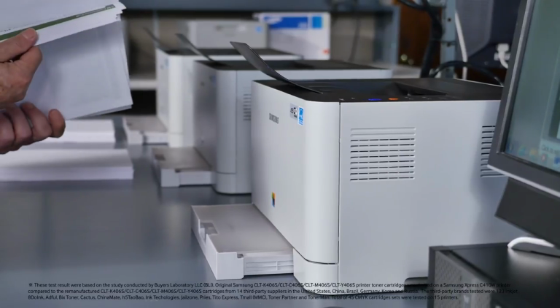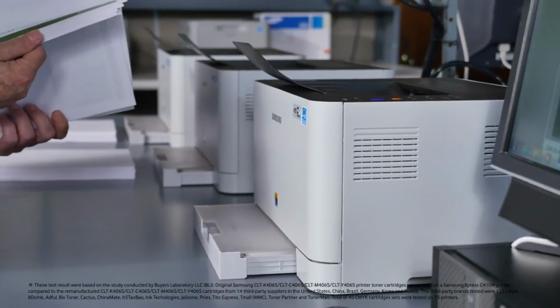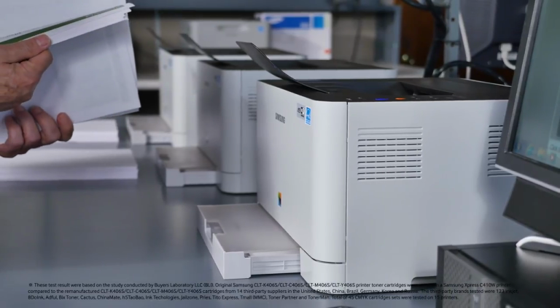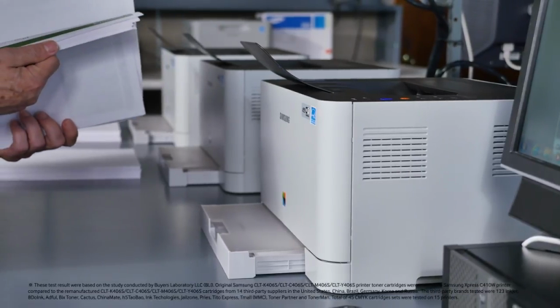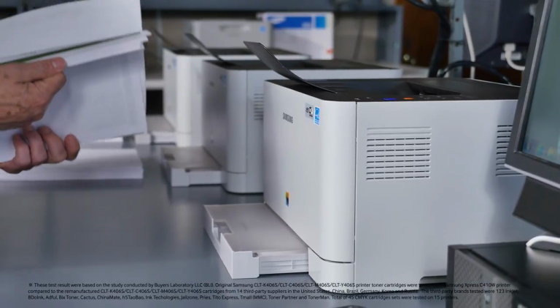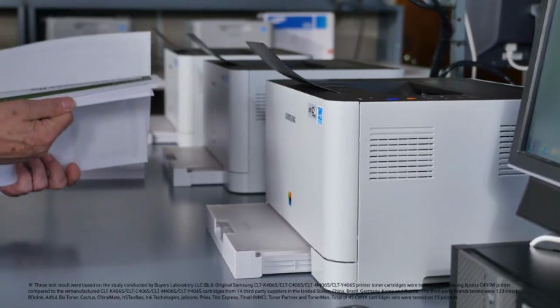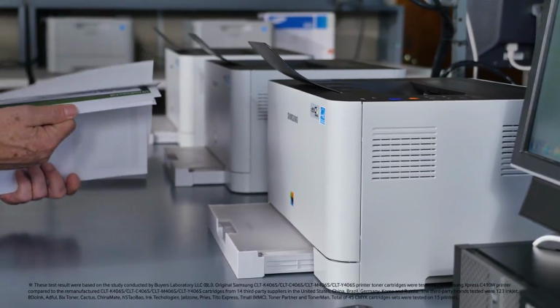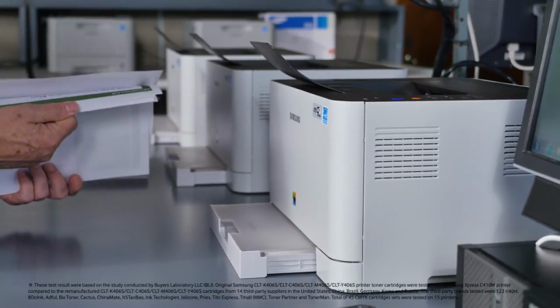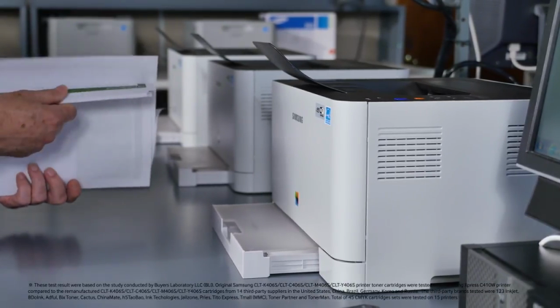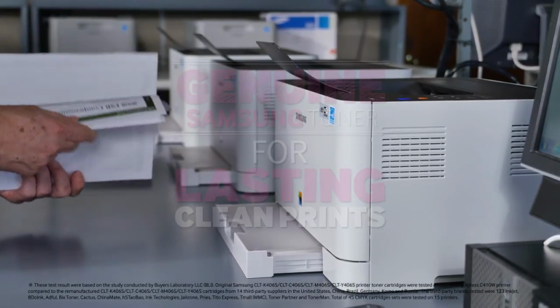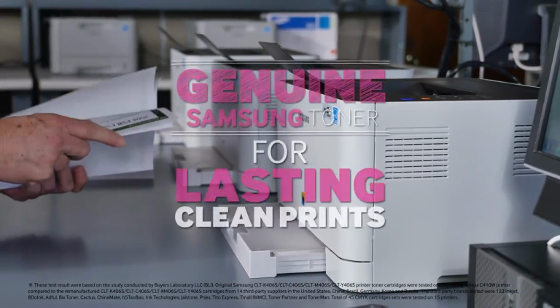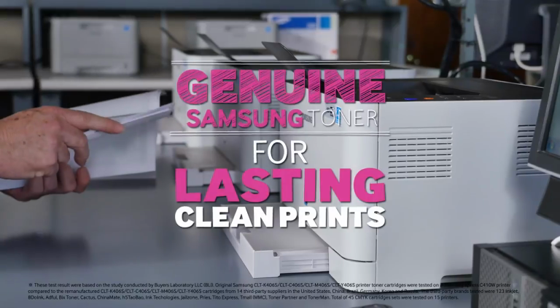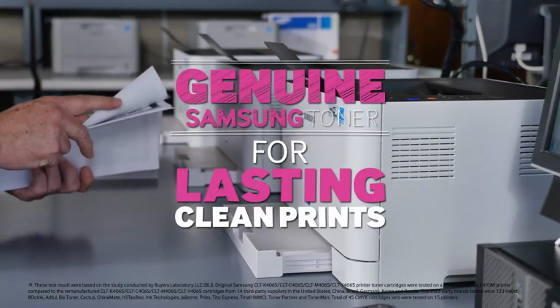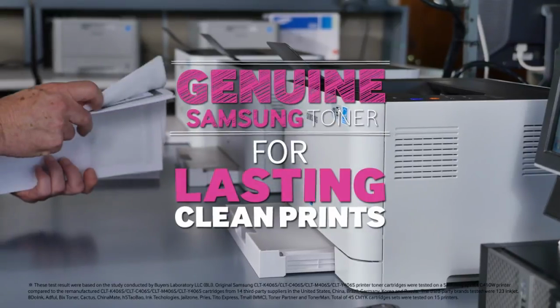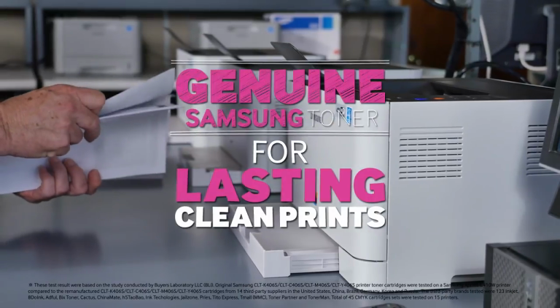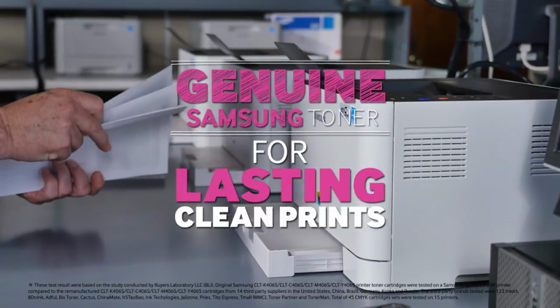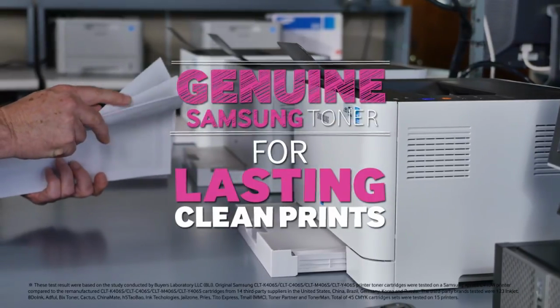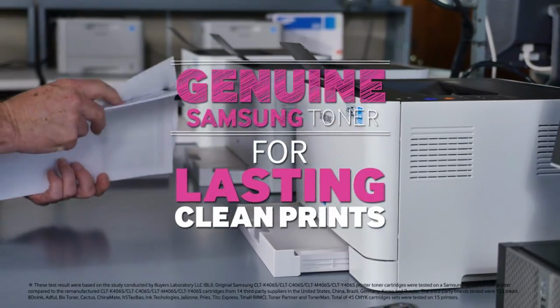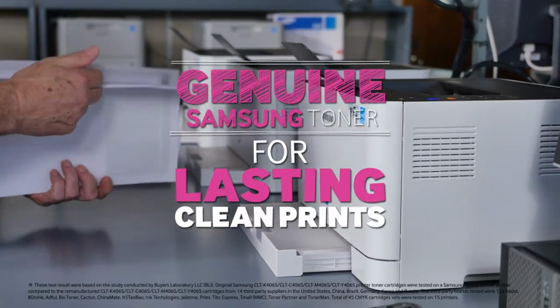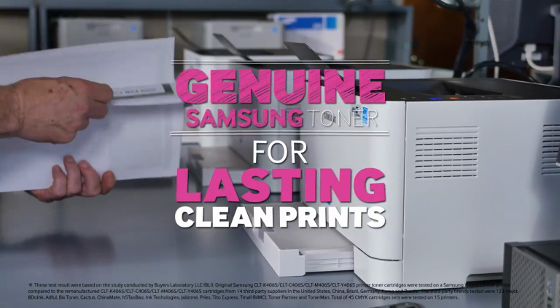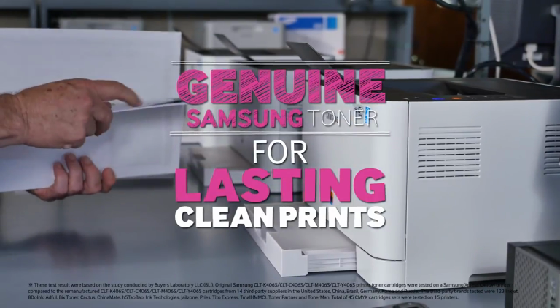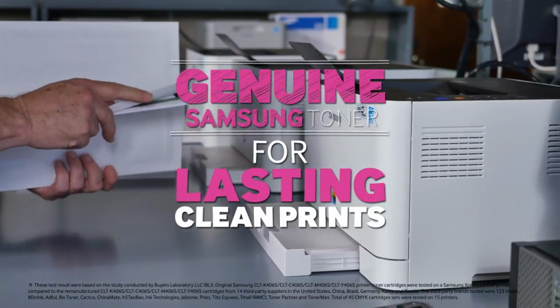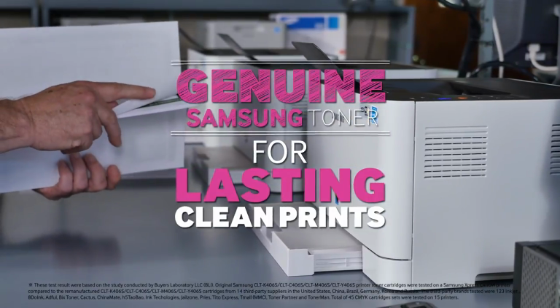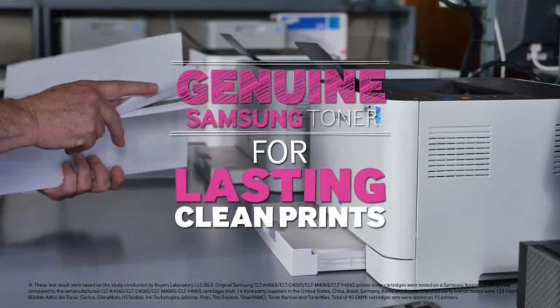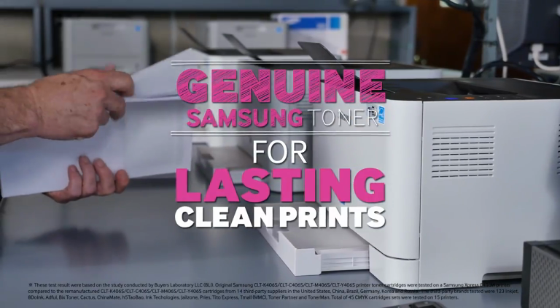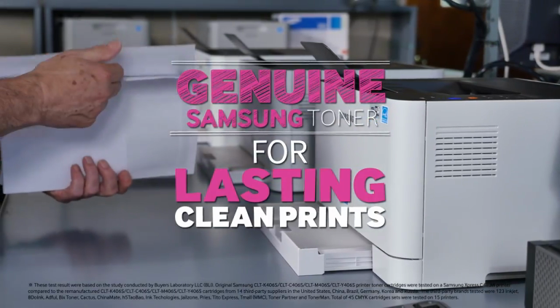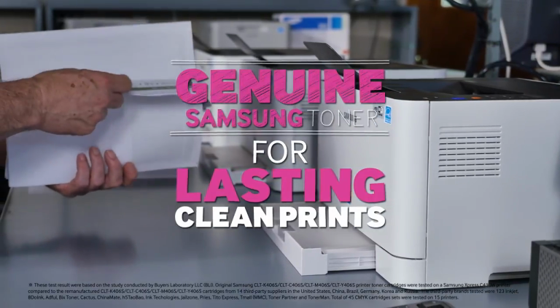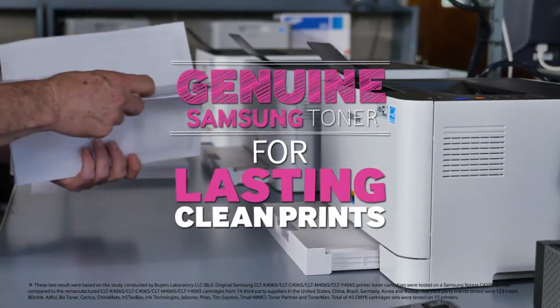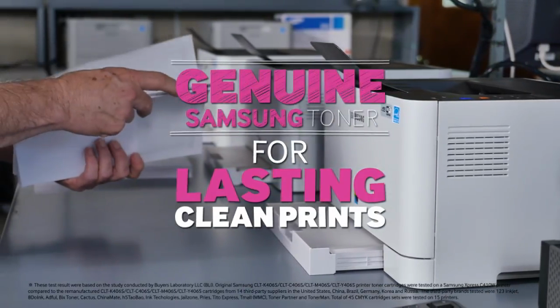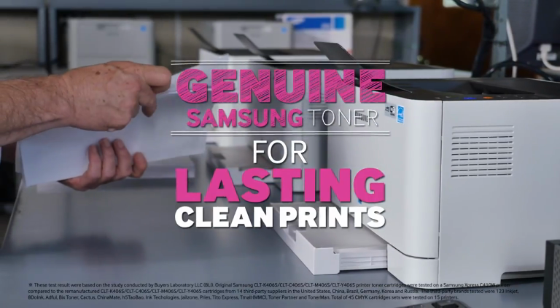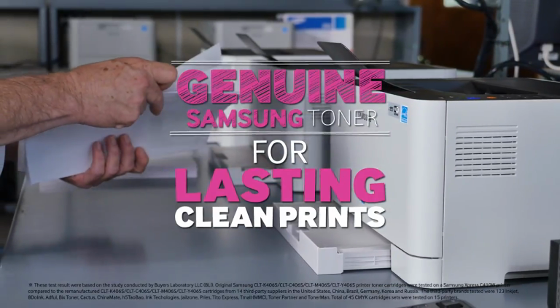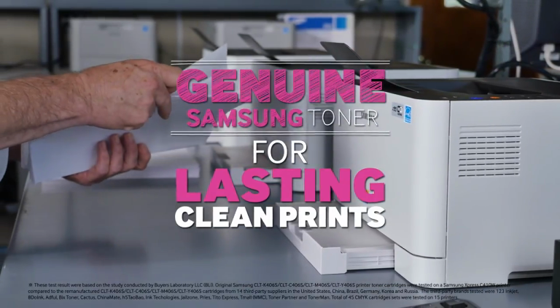As you just heard from the BLI testers themselves, you don't need to worry about print quality when using genuine Samsung toners.